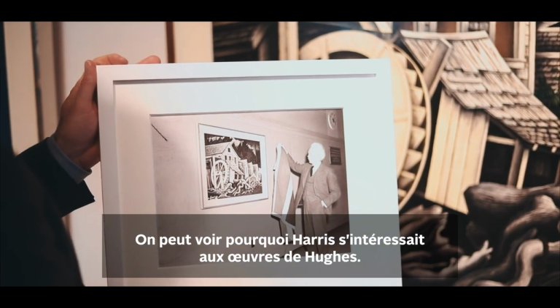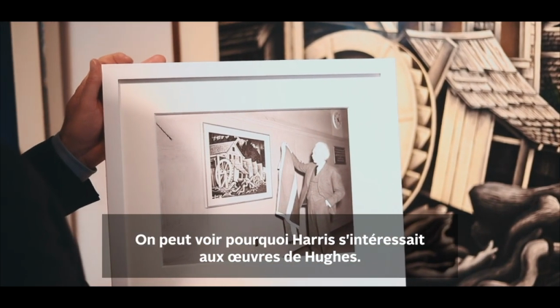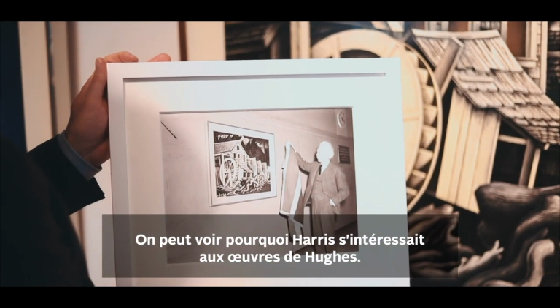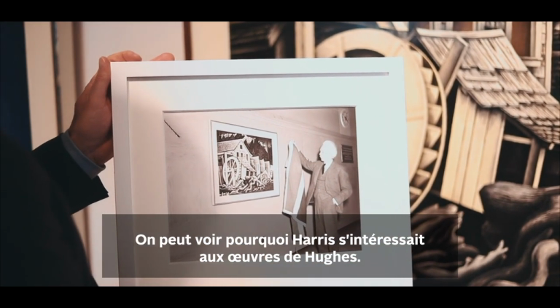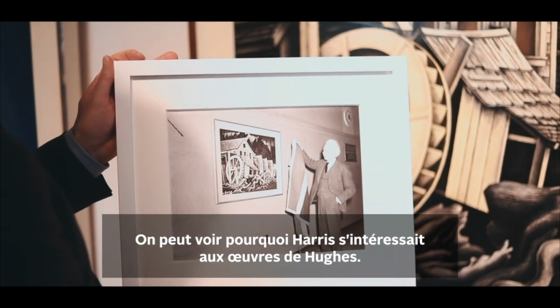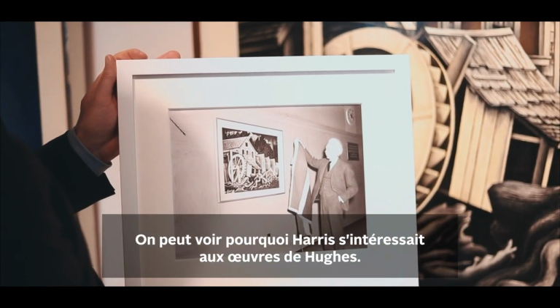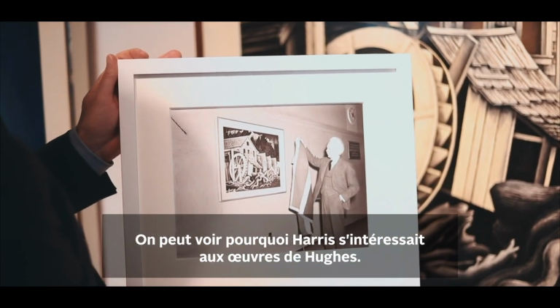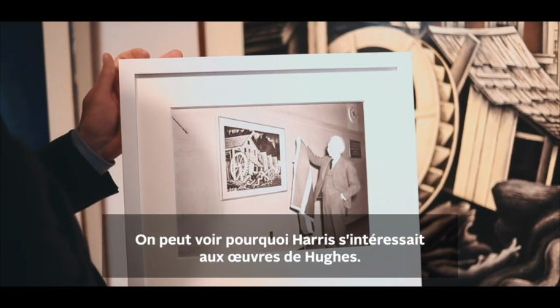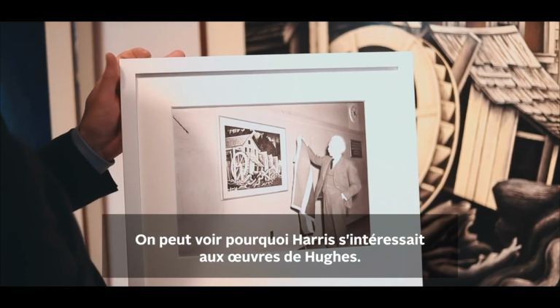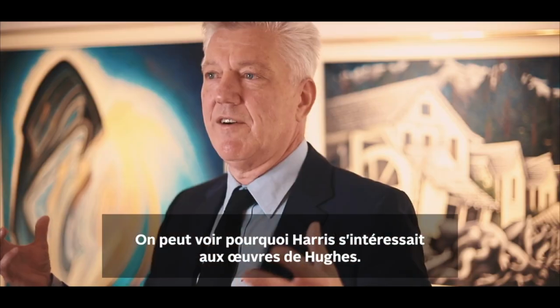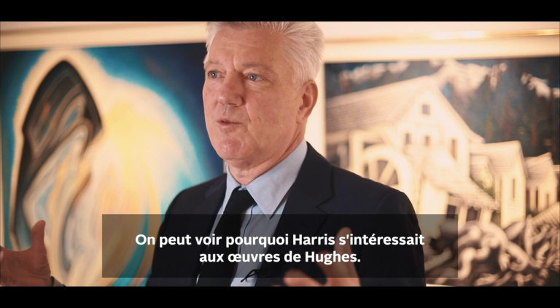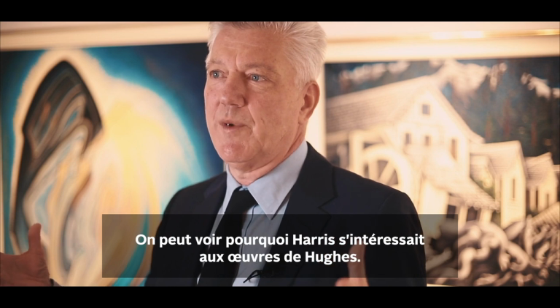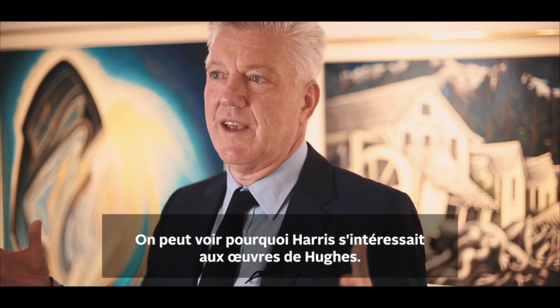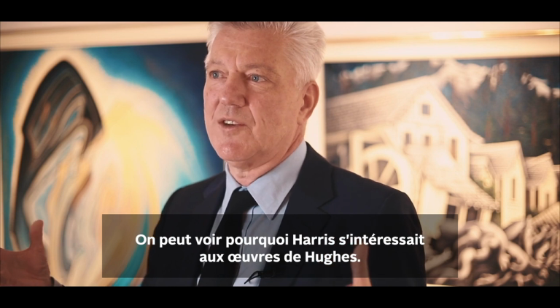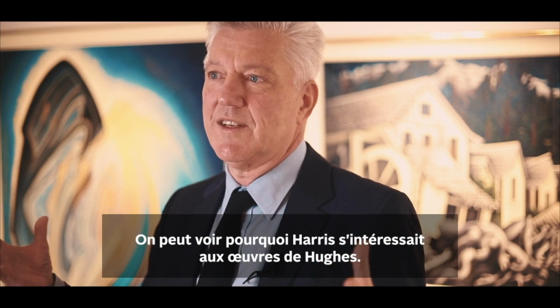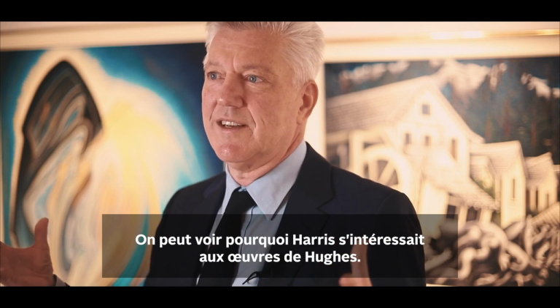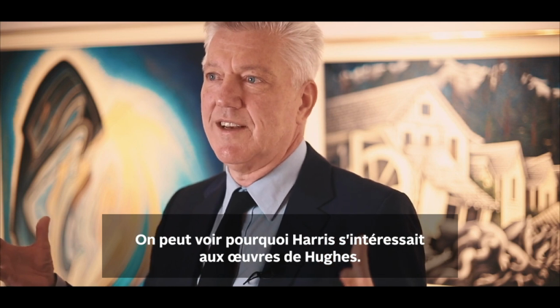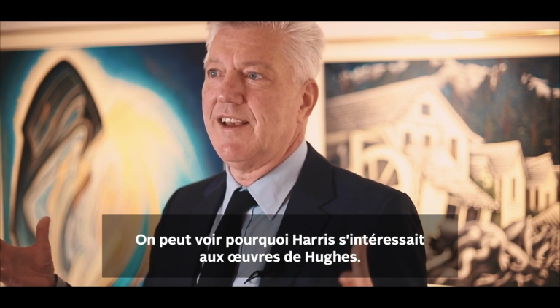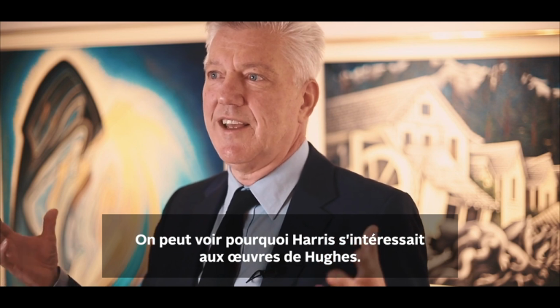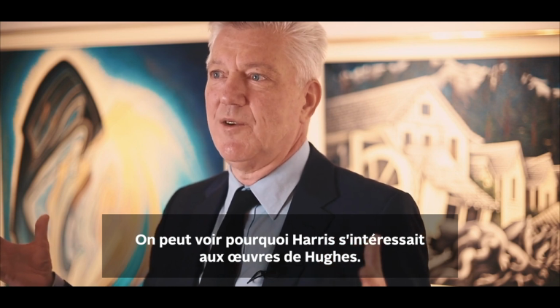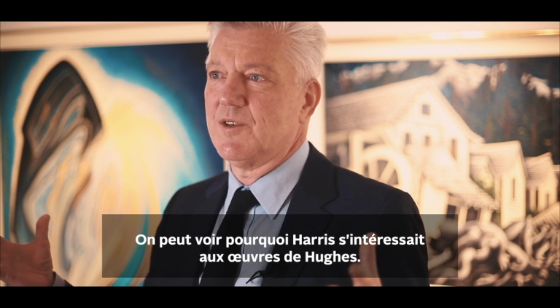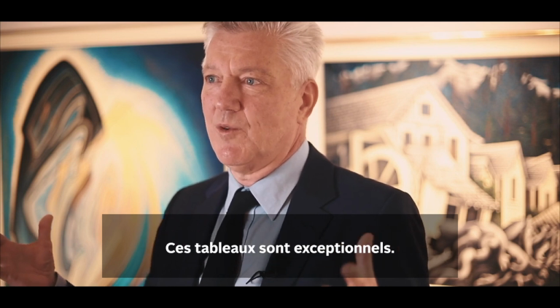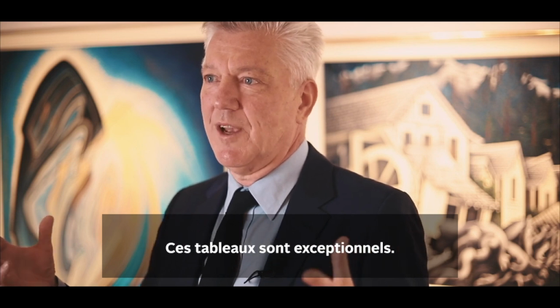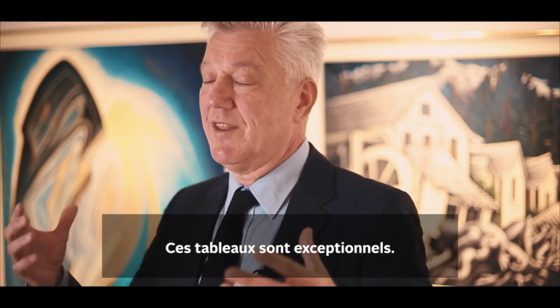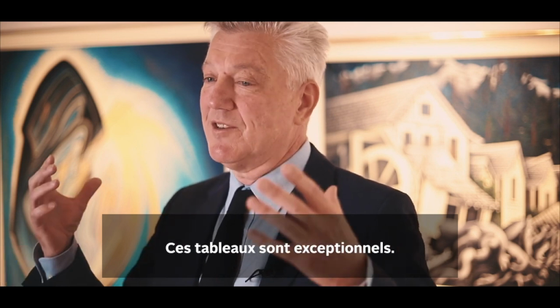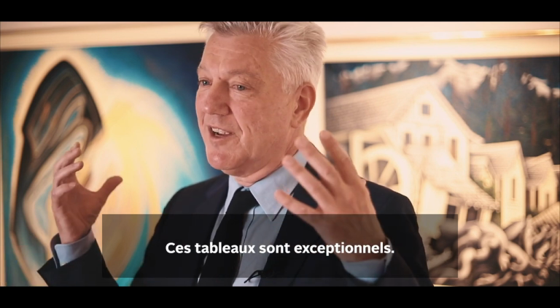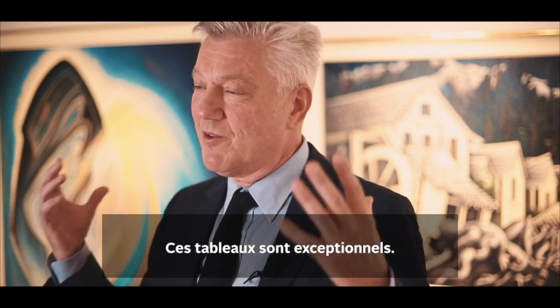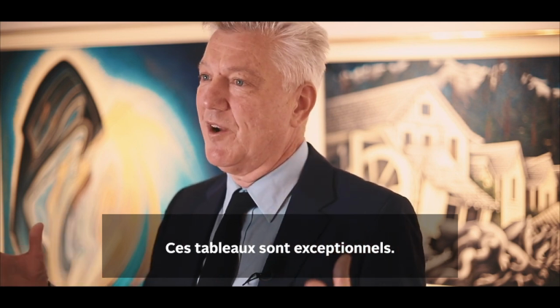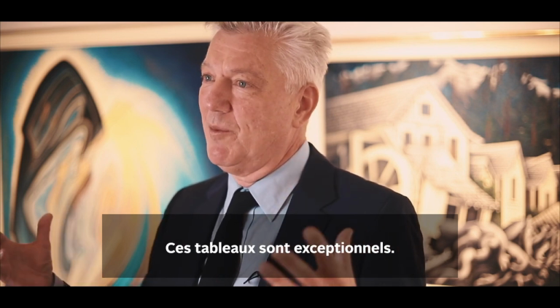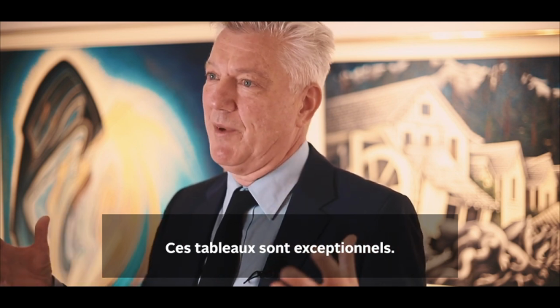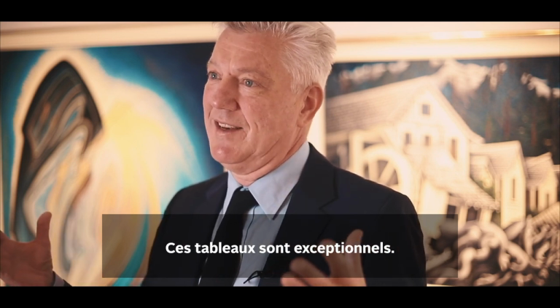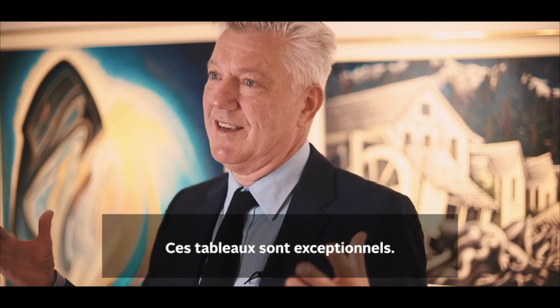You can see why Harris would be interested in Hughes' work — these are incredible paintings.